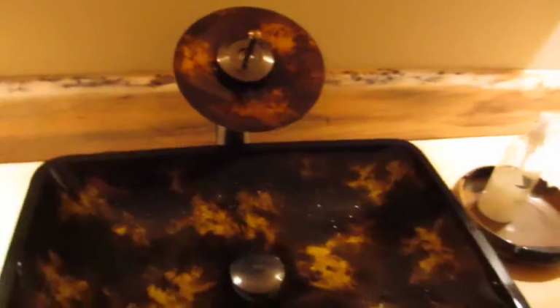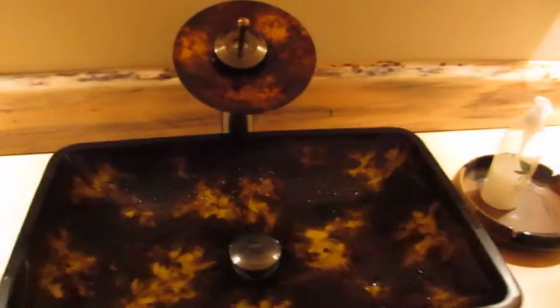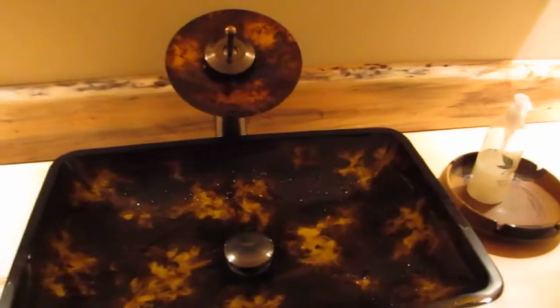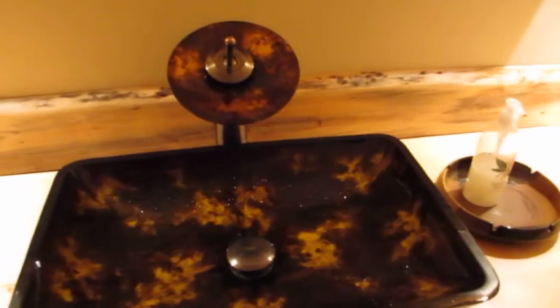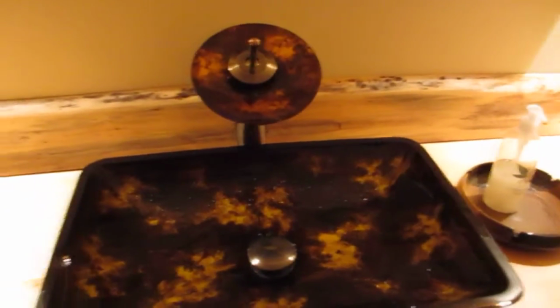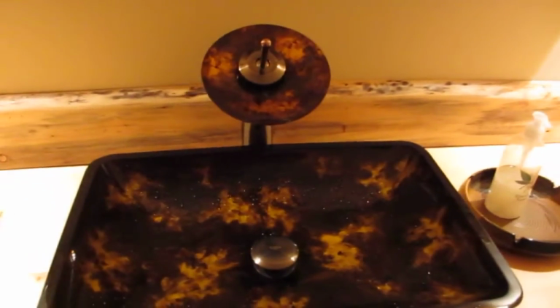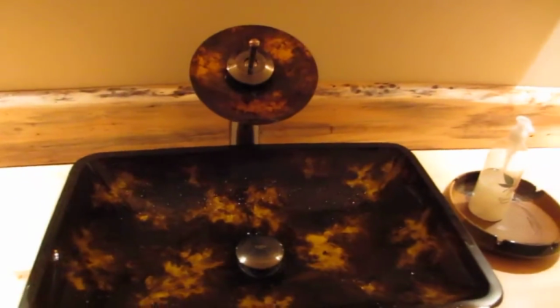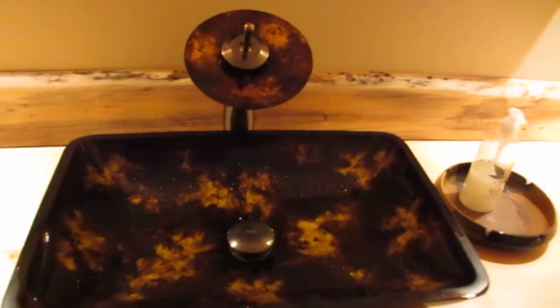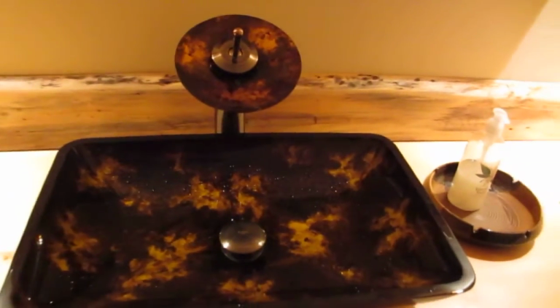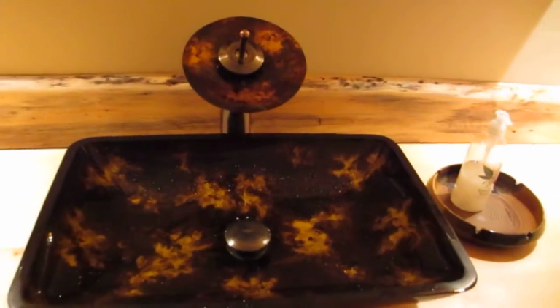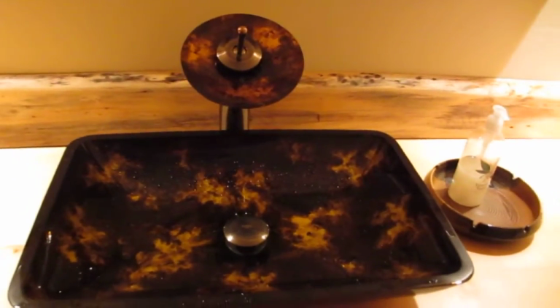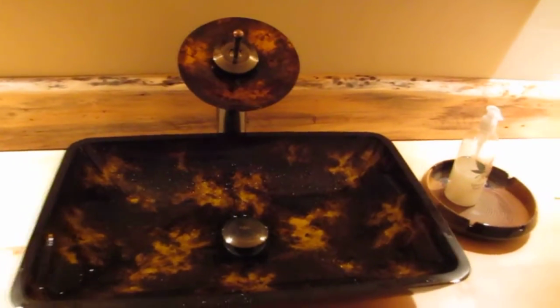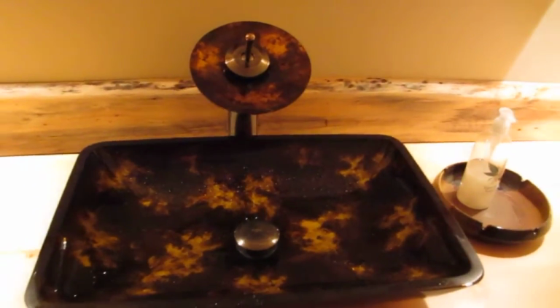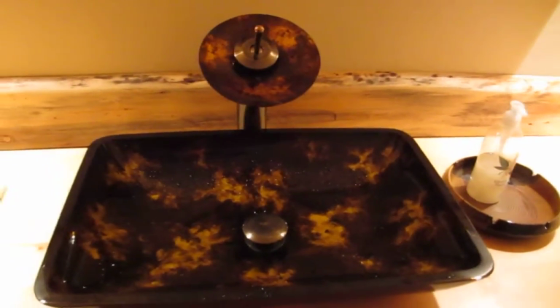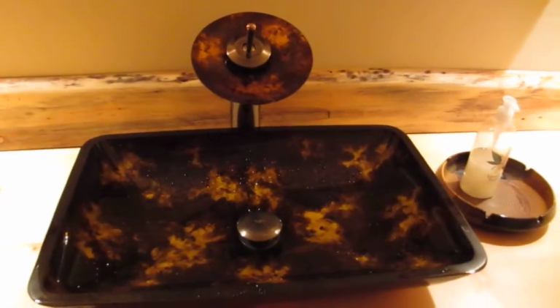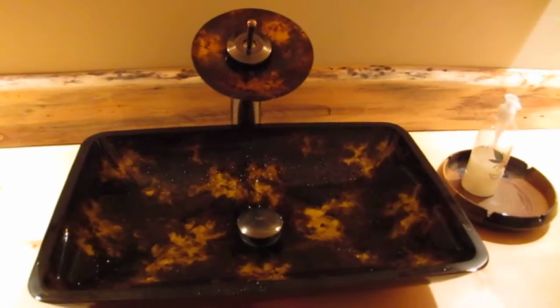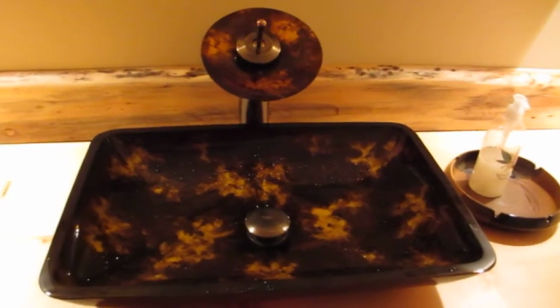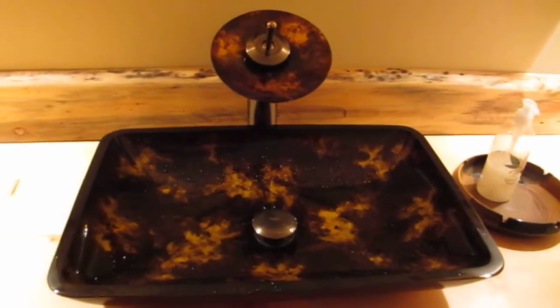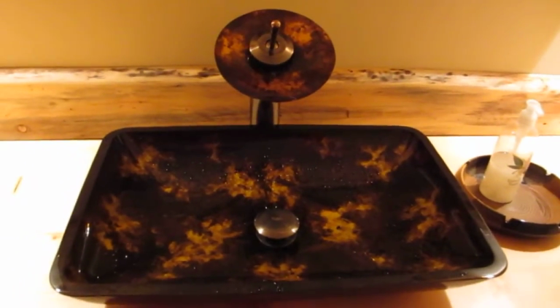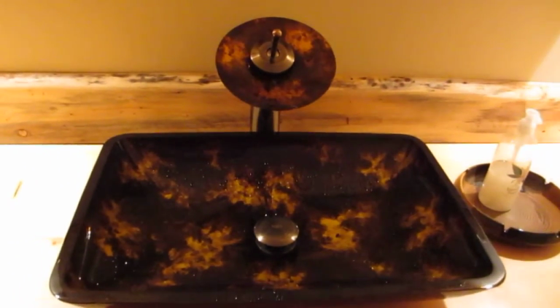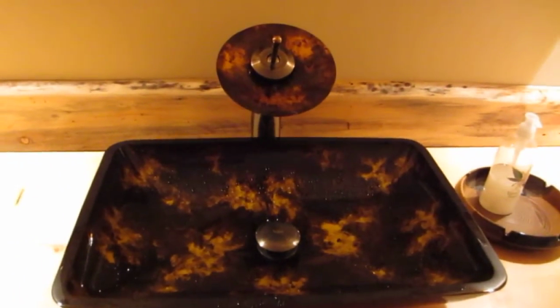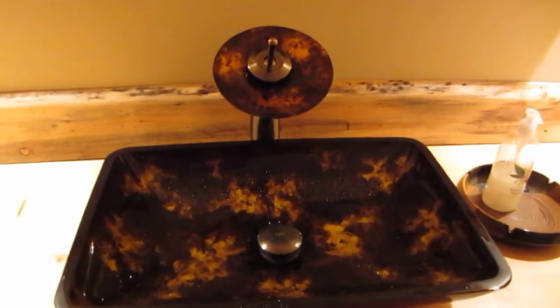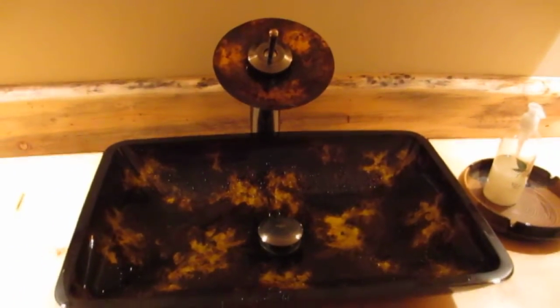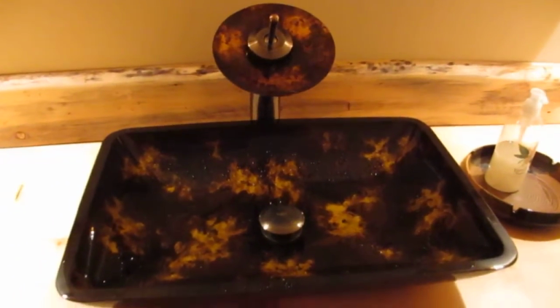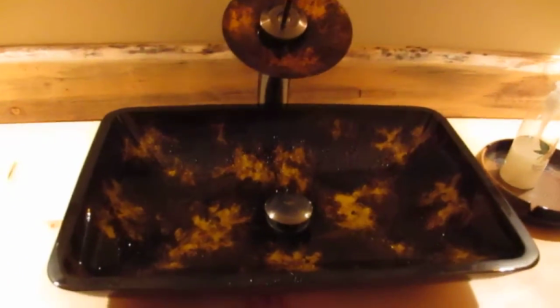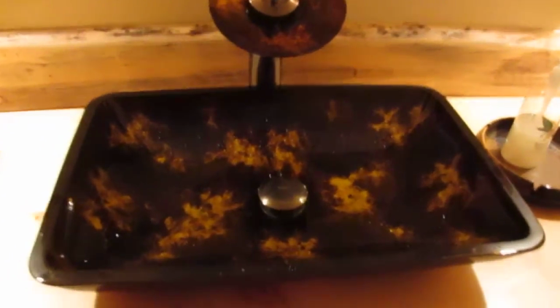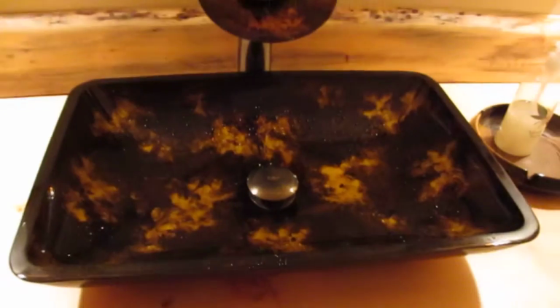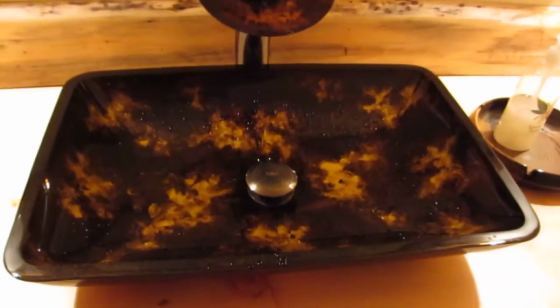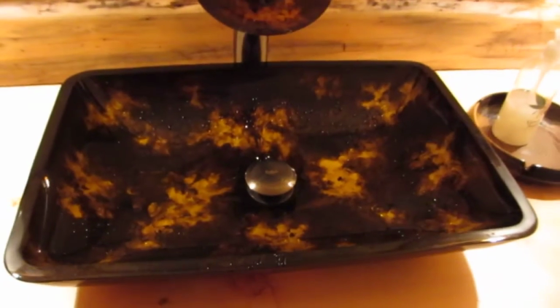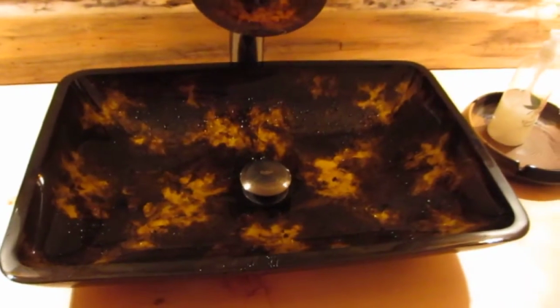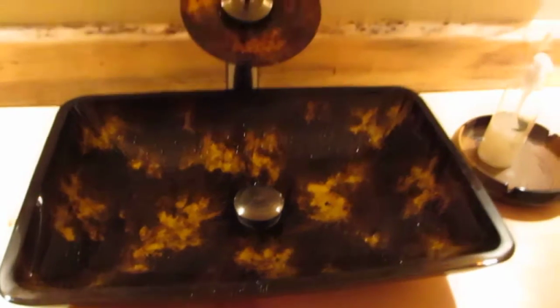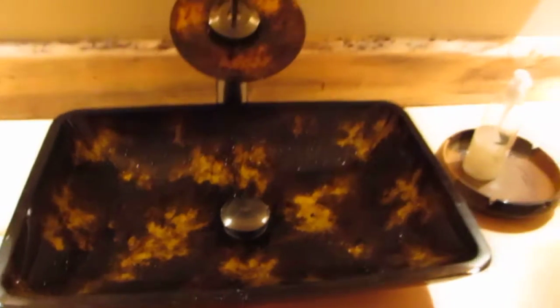Just take a look at this sink — it's quite unique. I've never seen anything like it. It's quite beautiful in the construction of it.